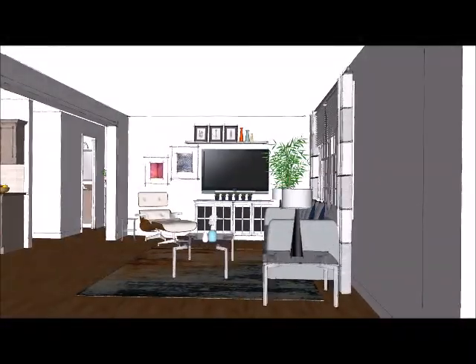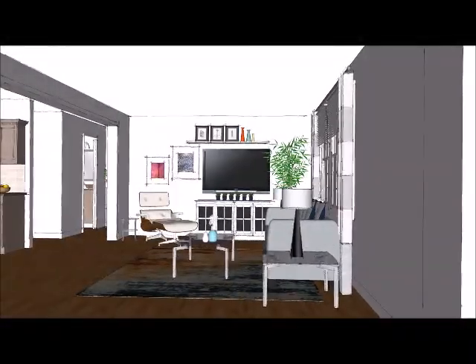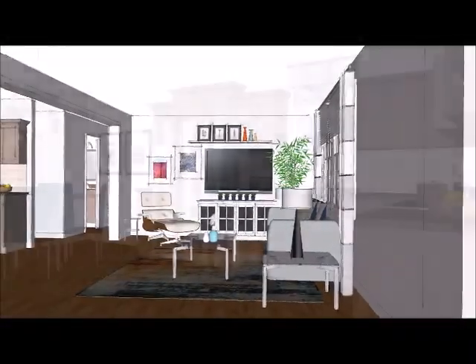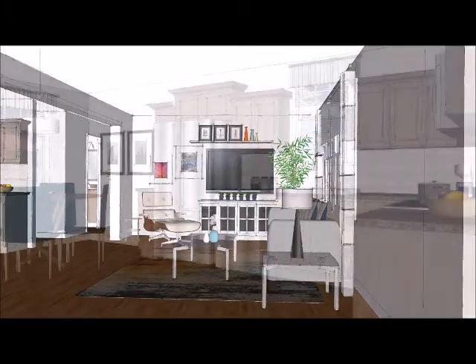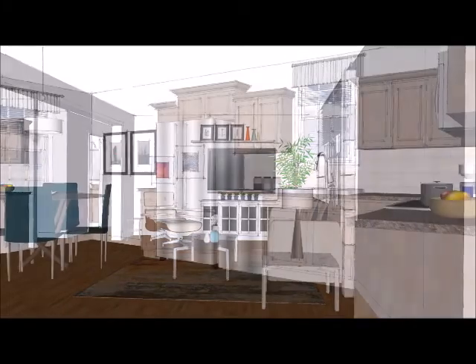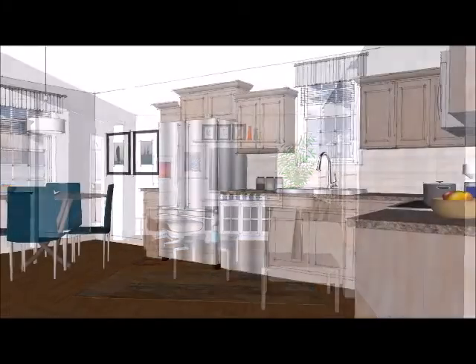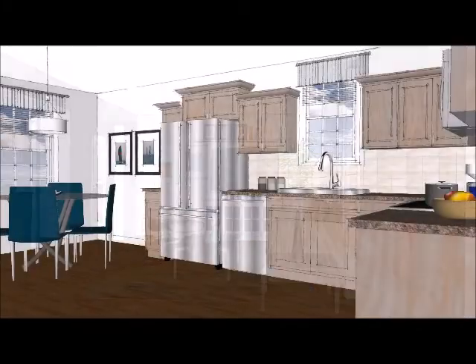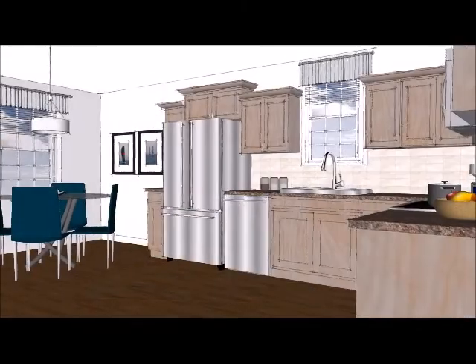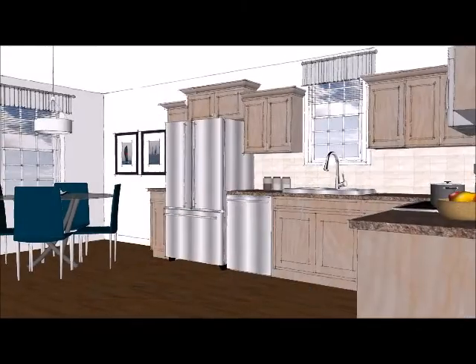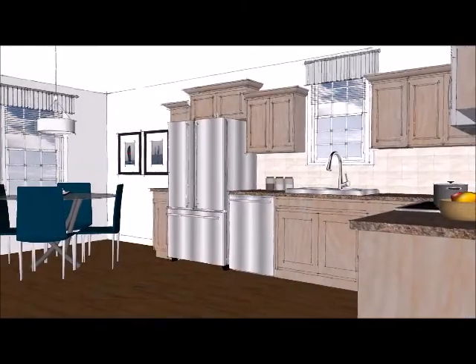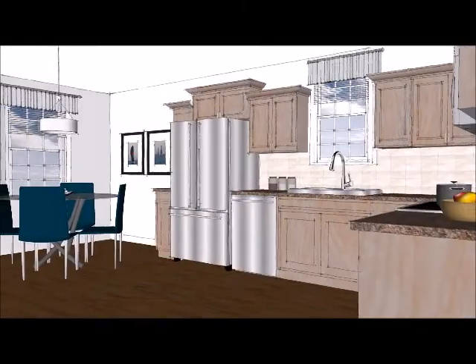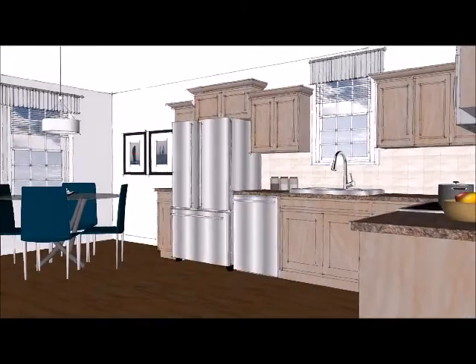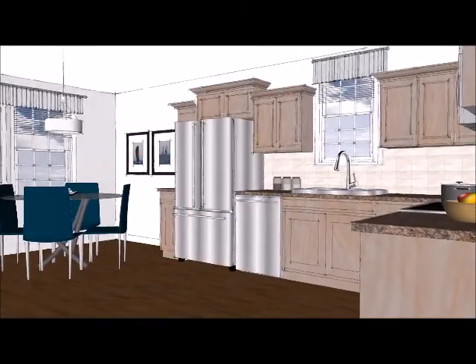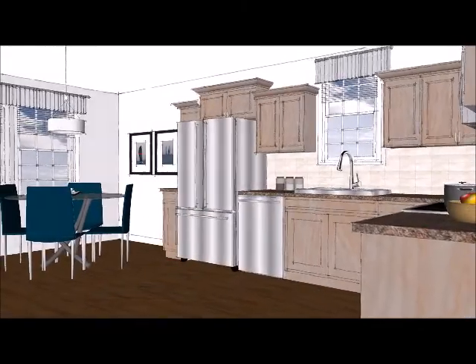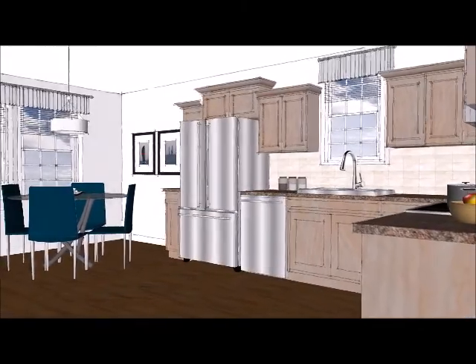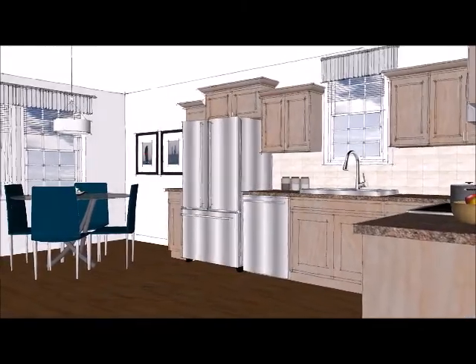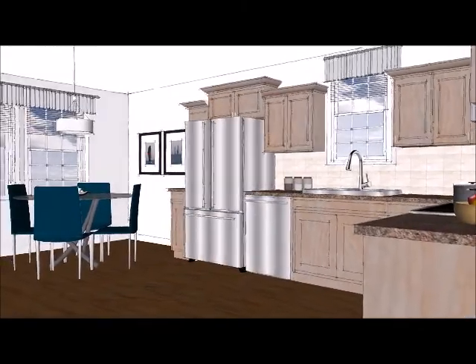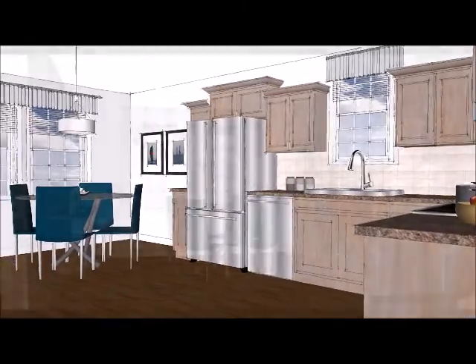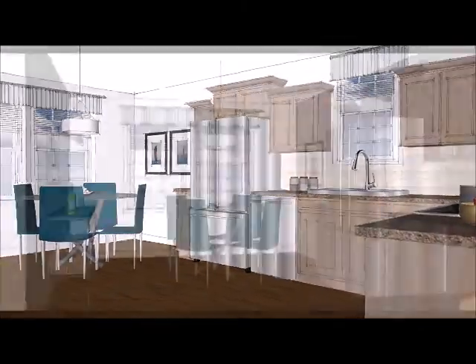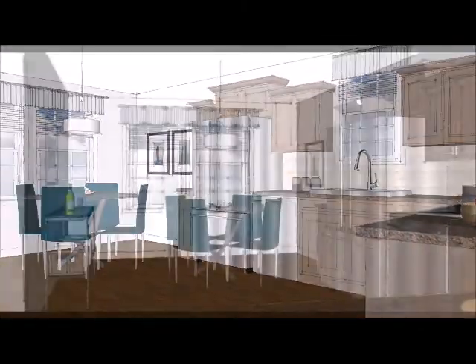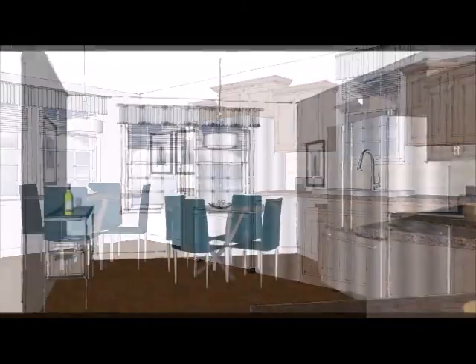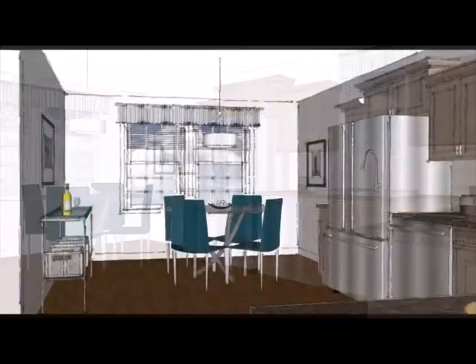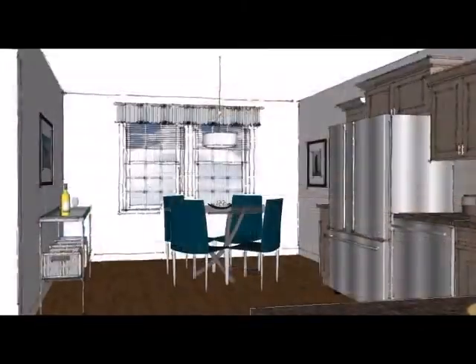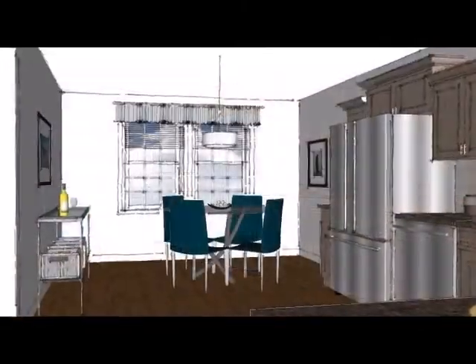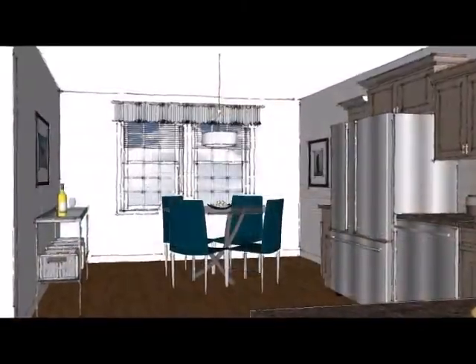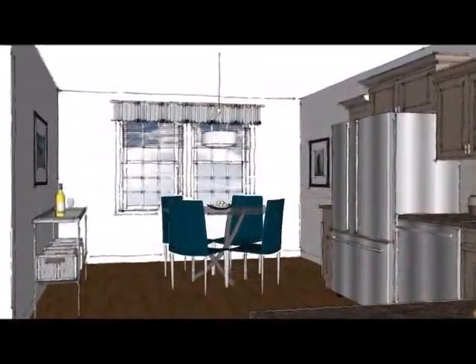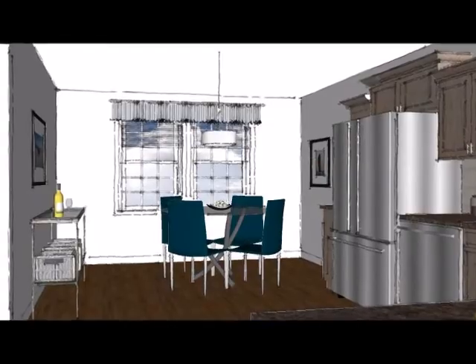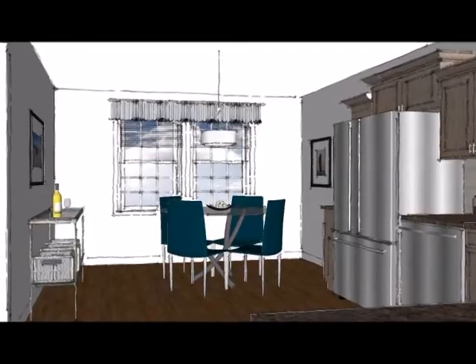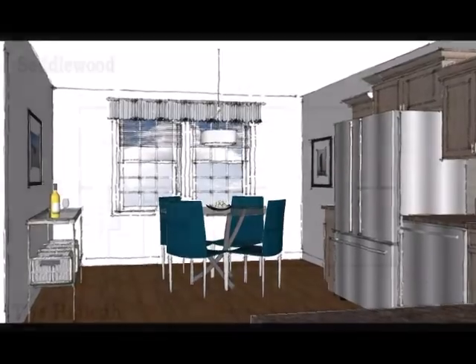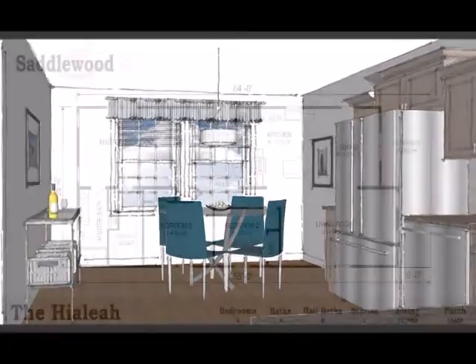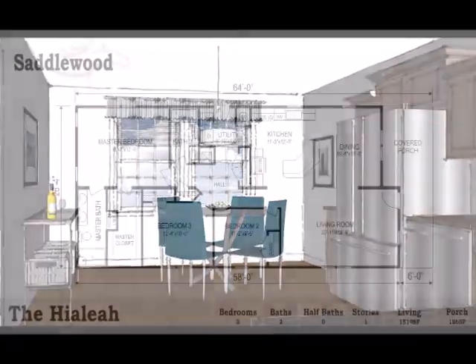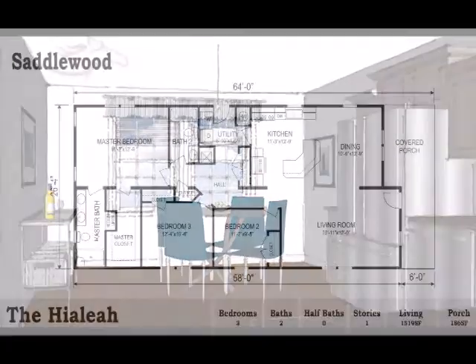A great kitchen is one of the most appreciated features in a home. If cooking is your thing, you'll love the choices available.